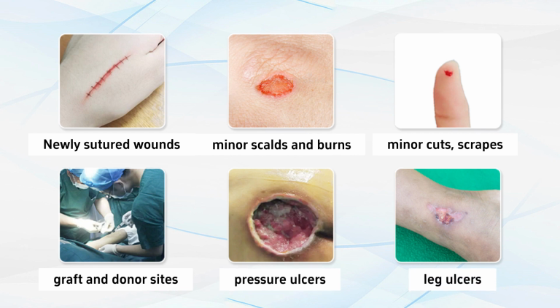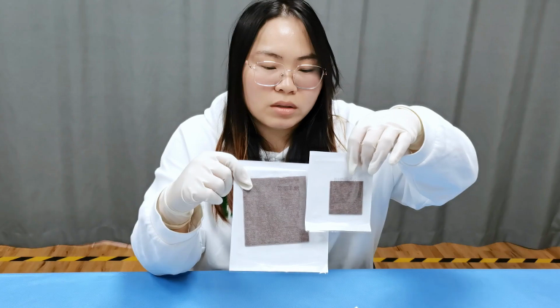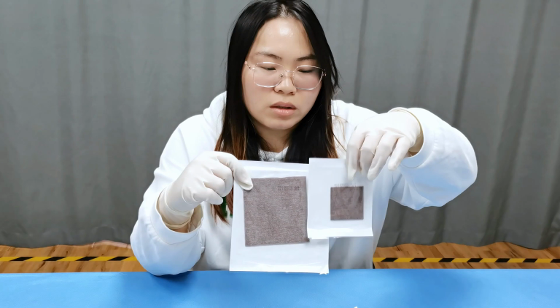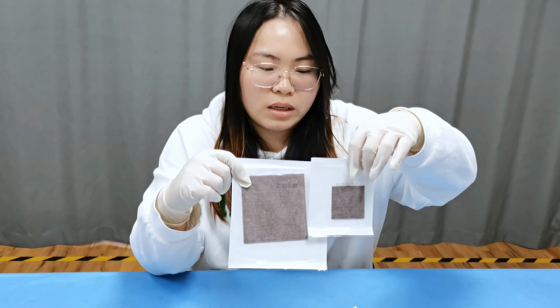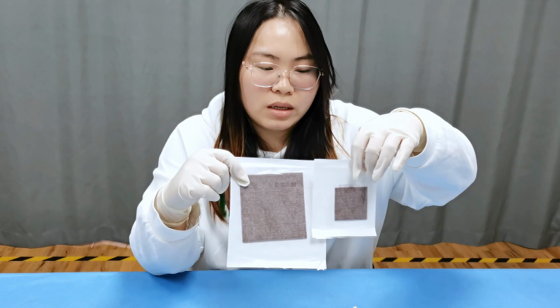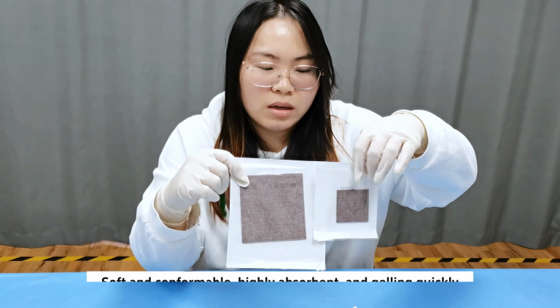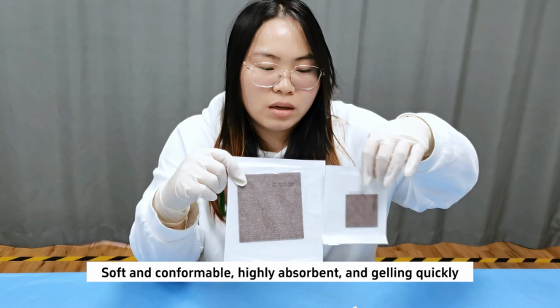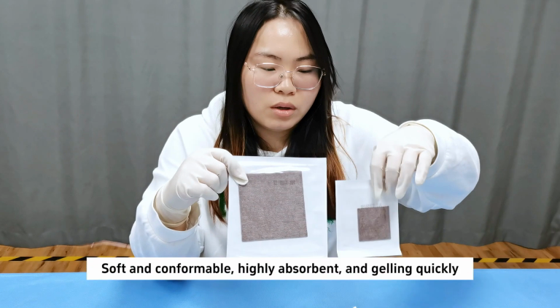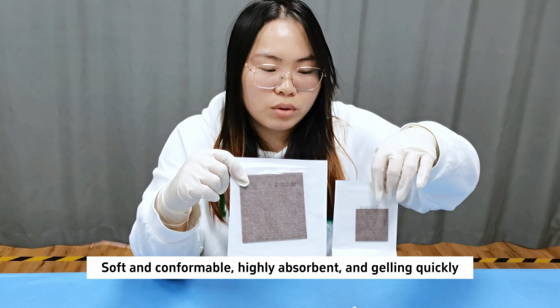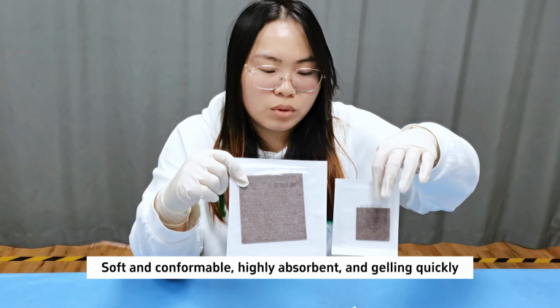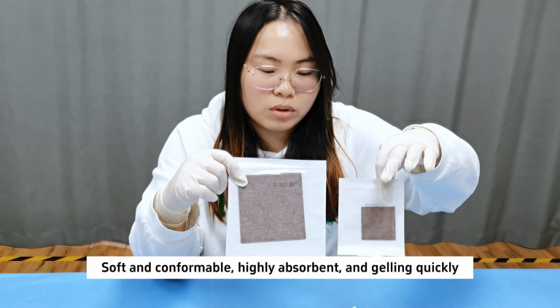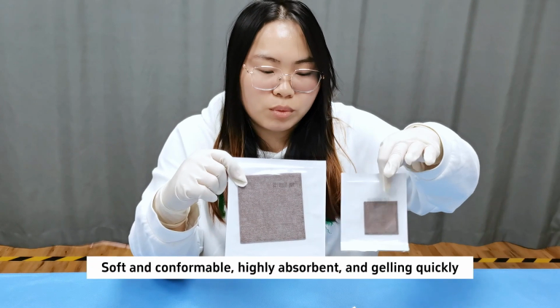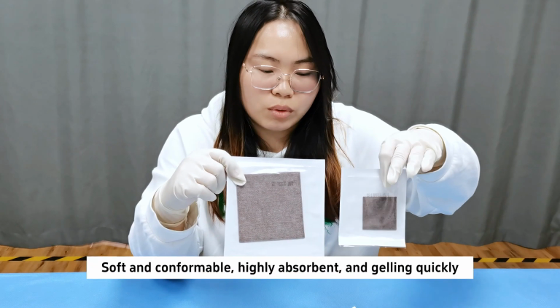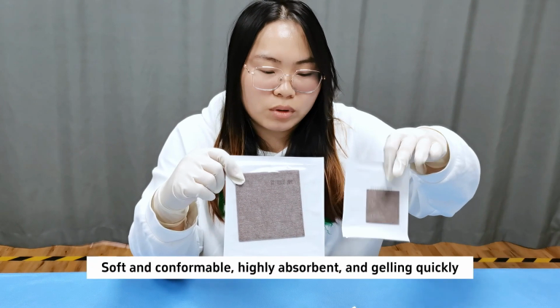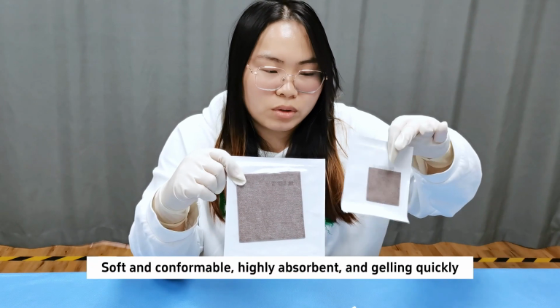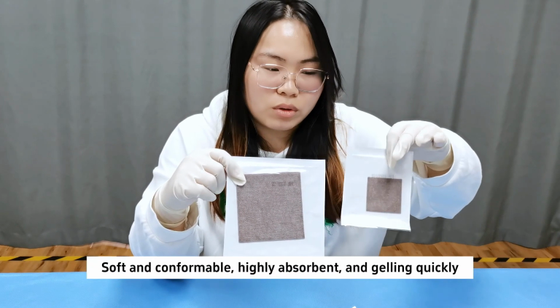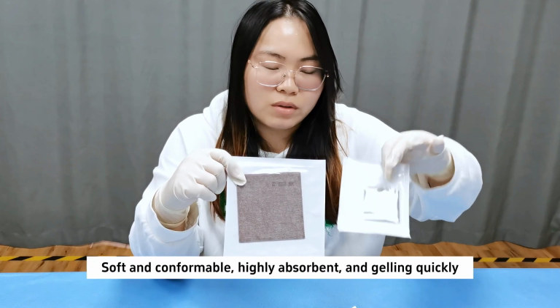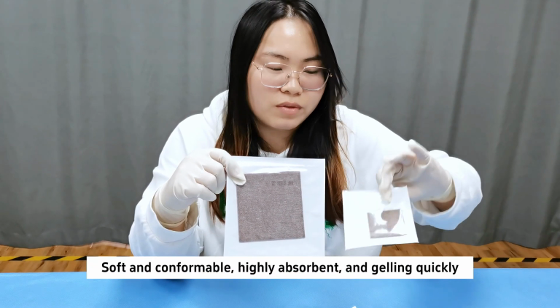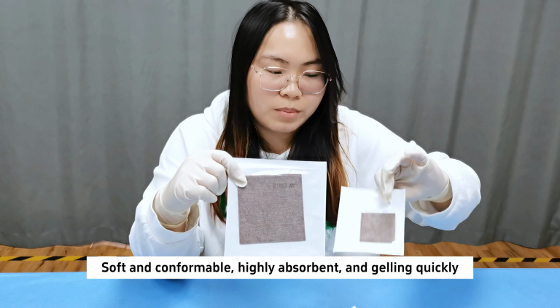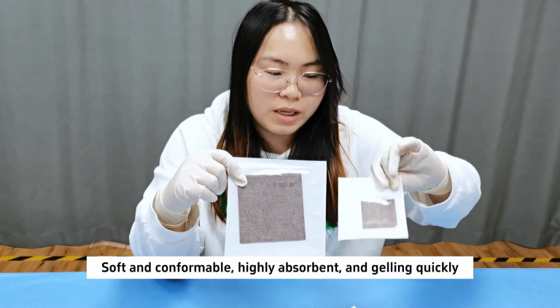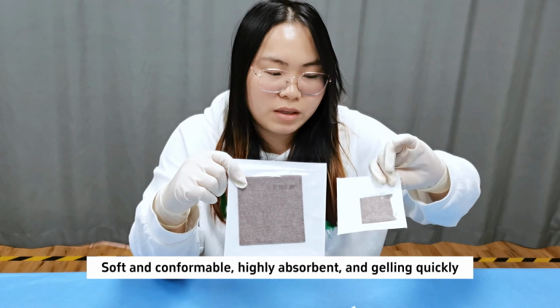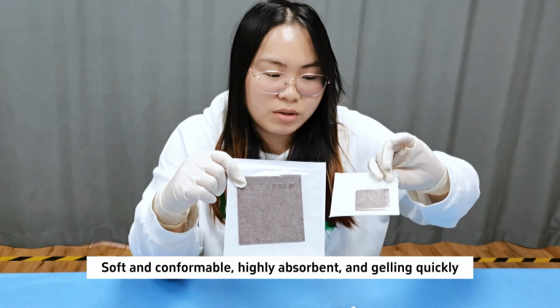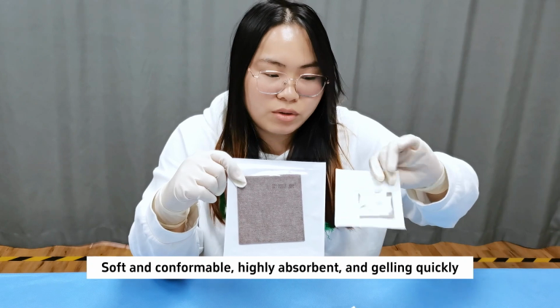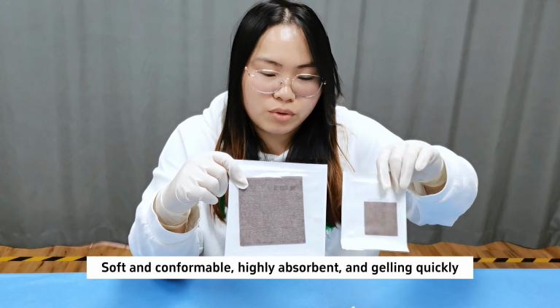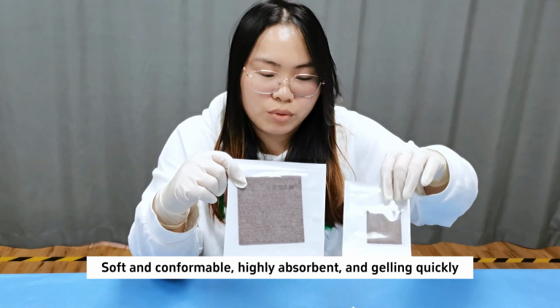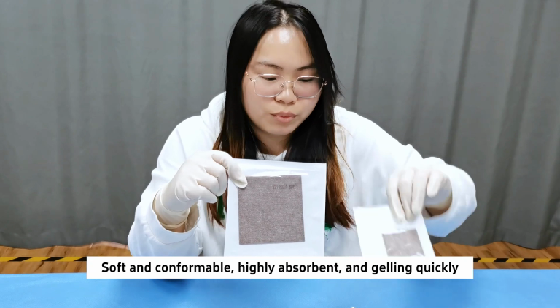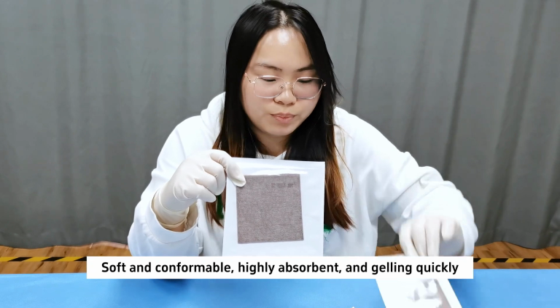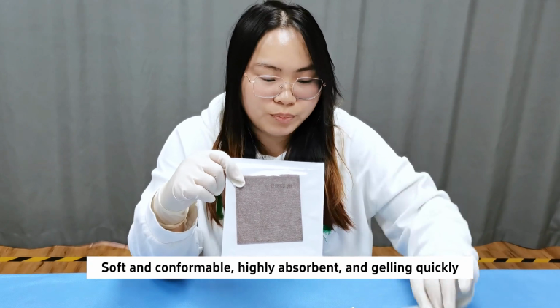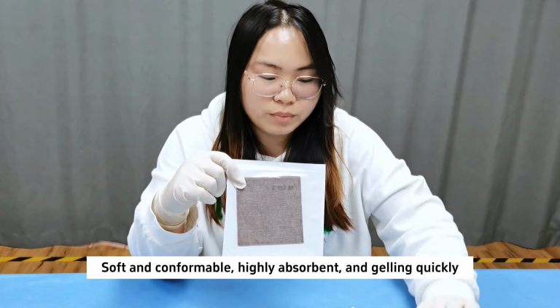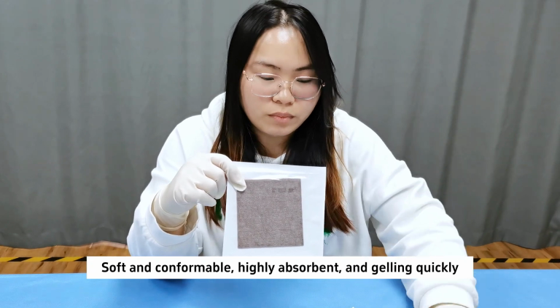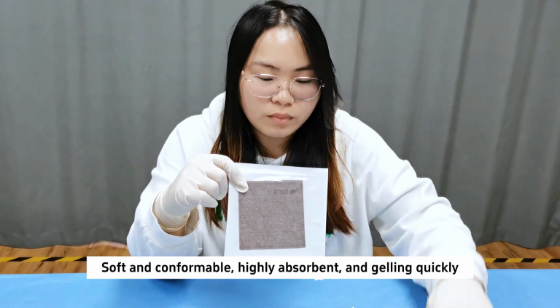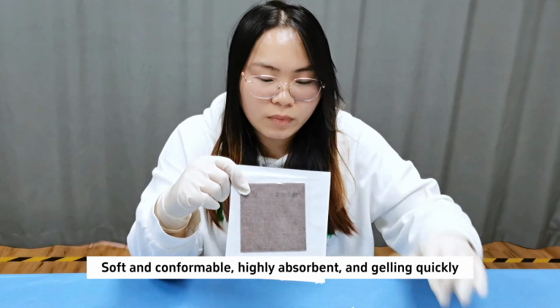Soft and conformable, highly absorbent, and gelling quickly.